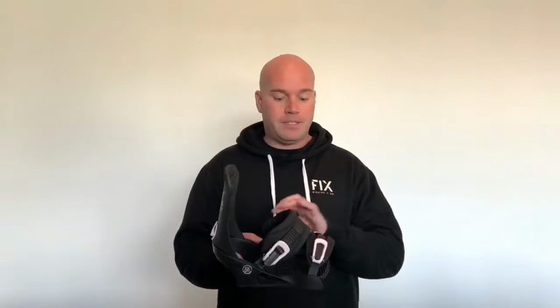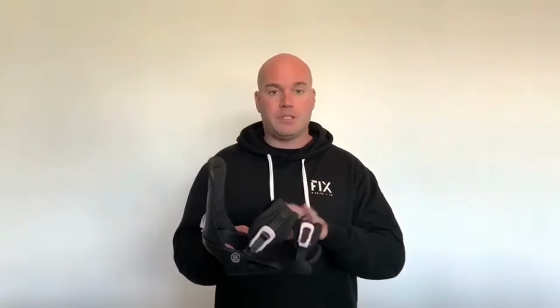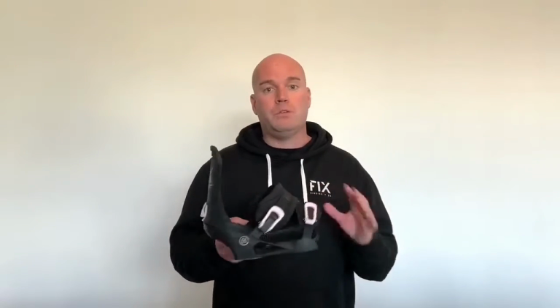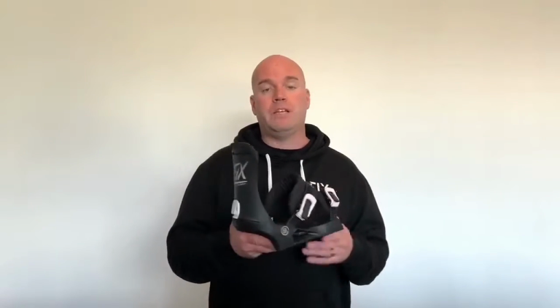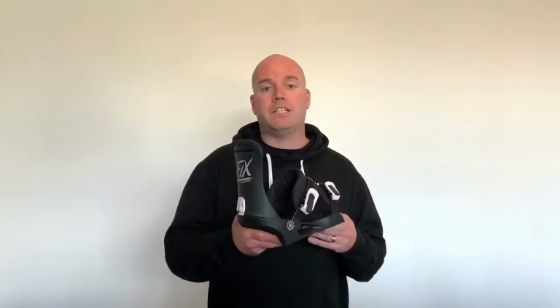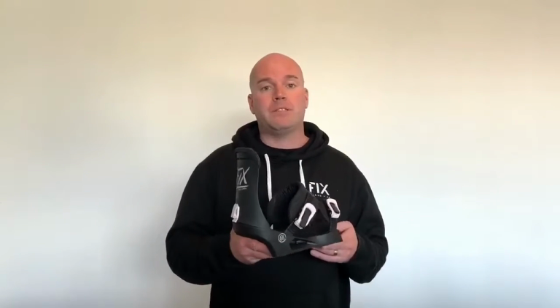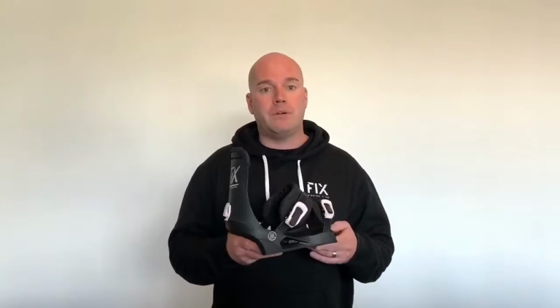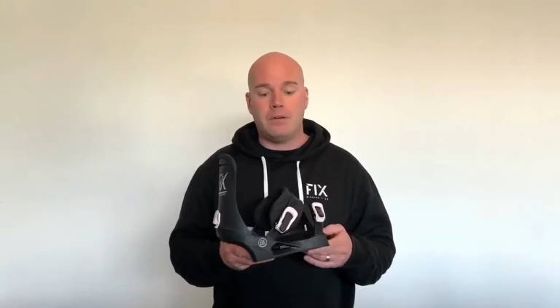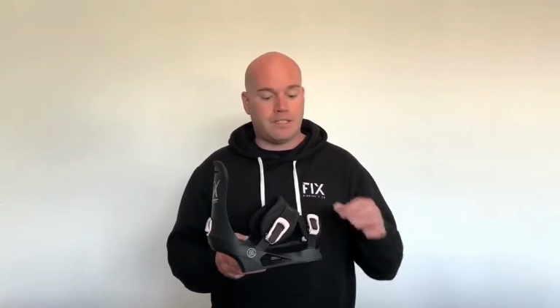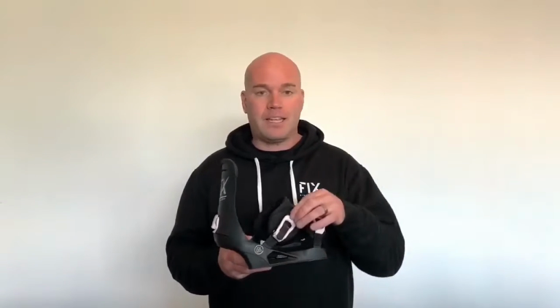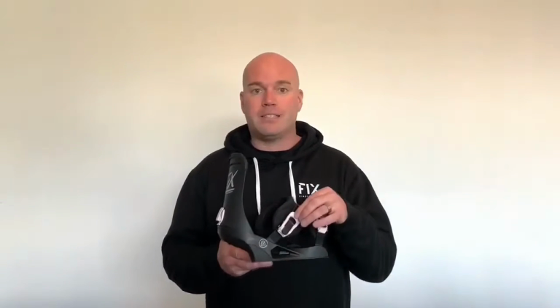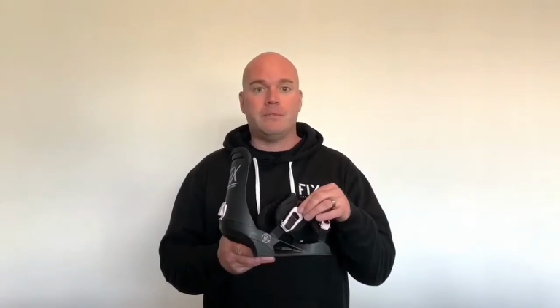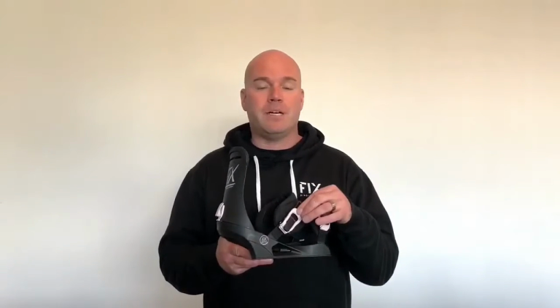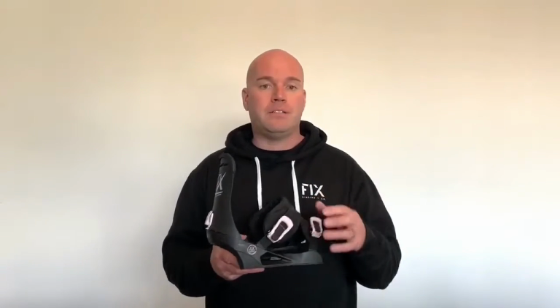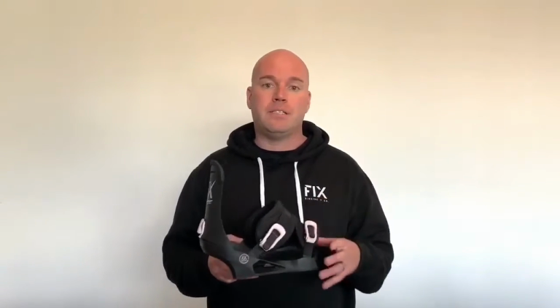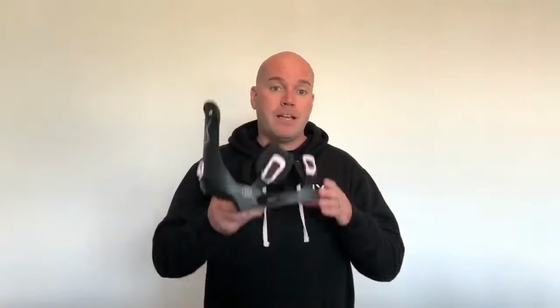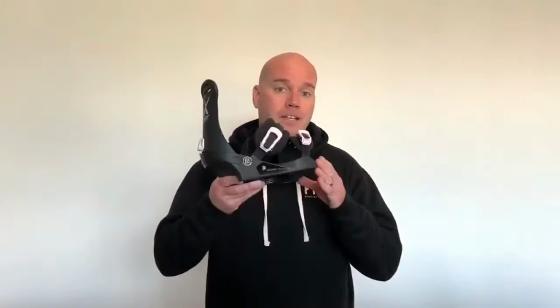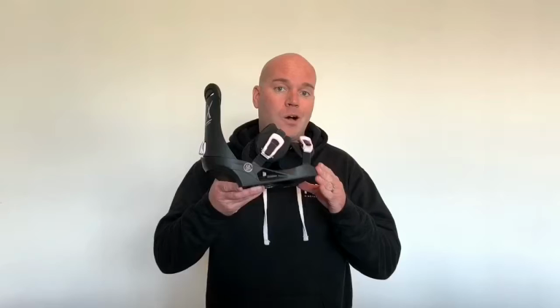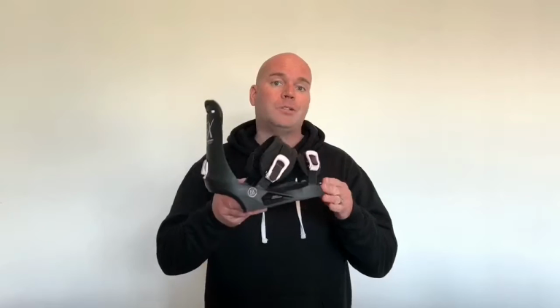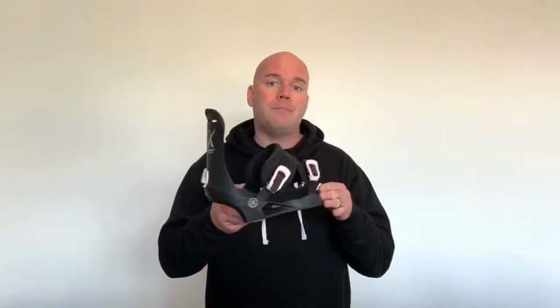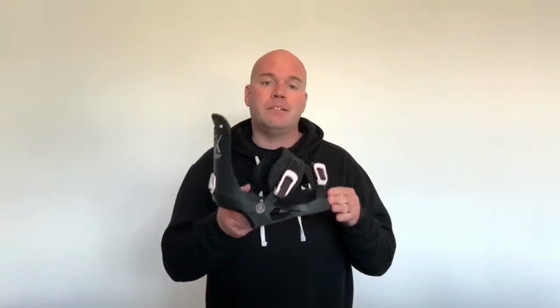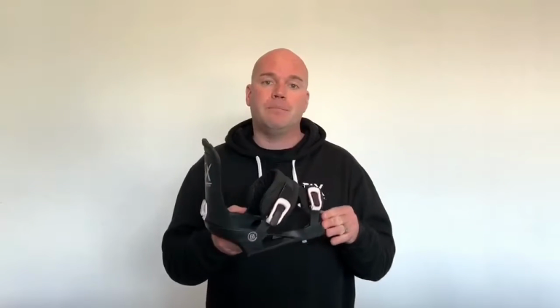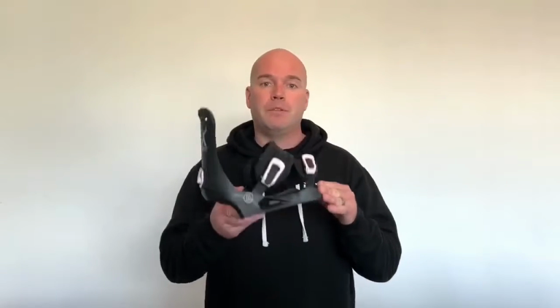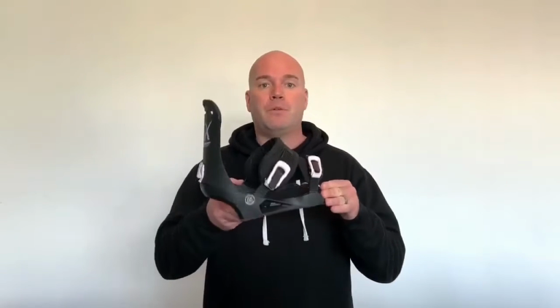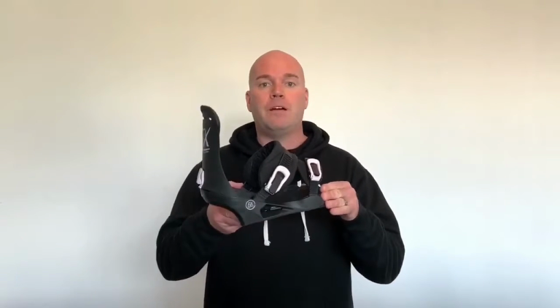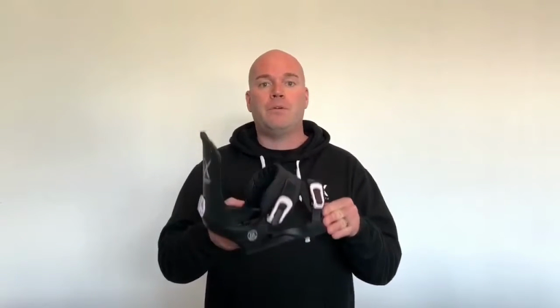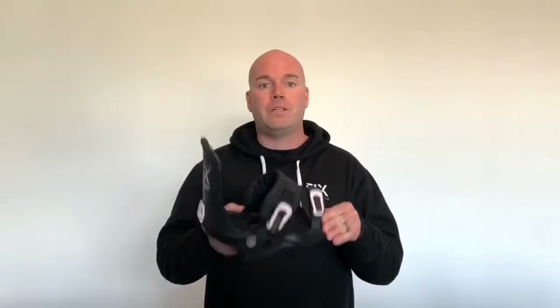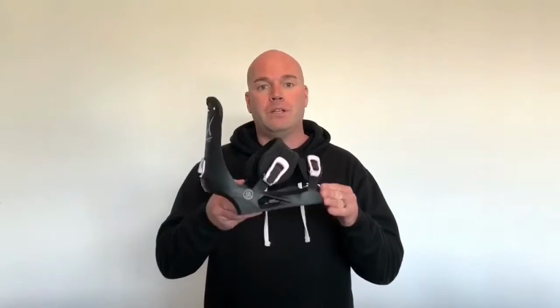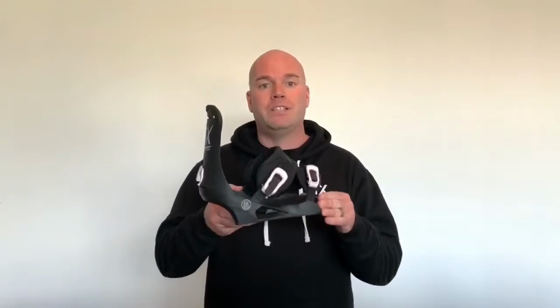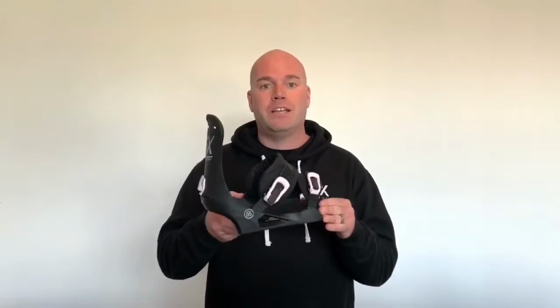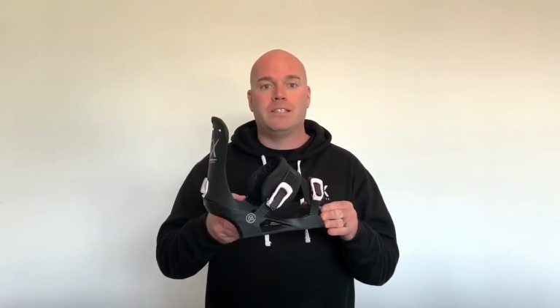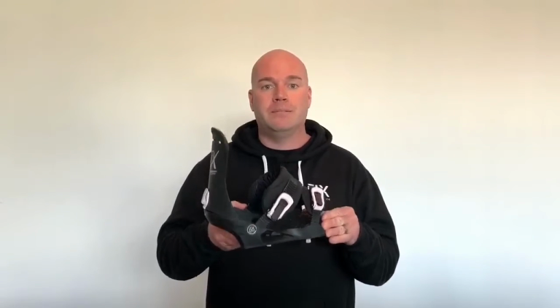It's got tool-free adjustments throughout and cast aluminum buckles. This binding can also be mounted to both the 4x4 as well as the channel system.